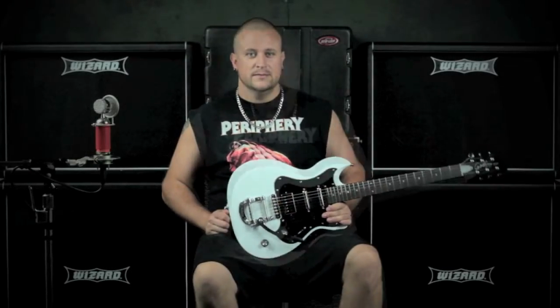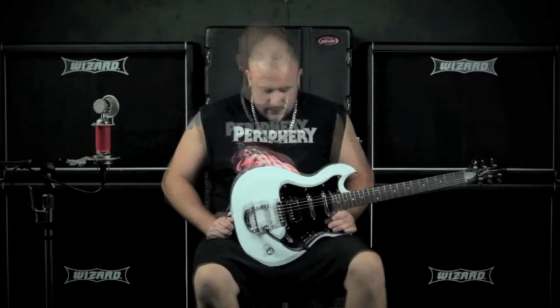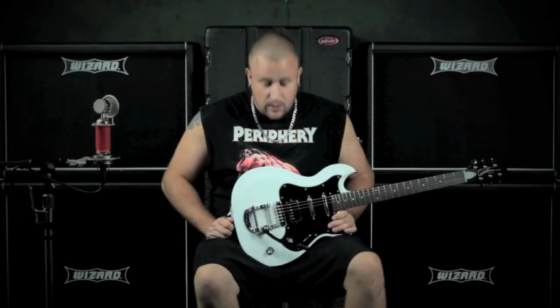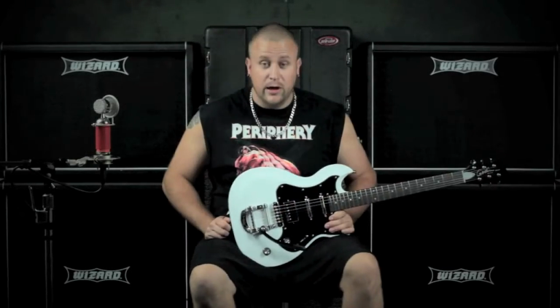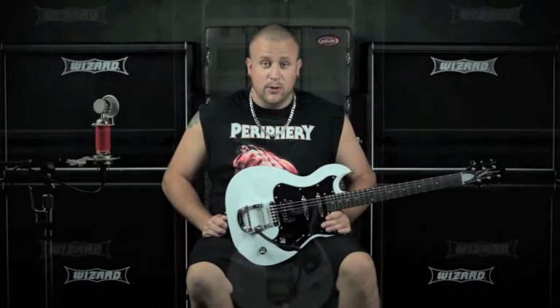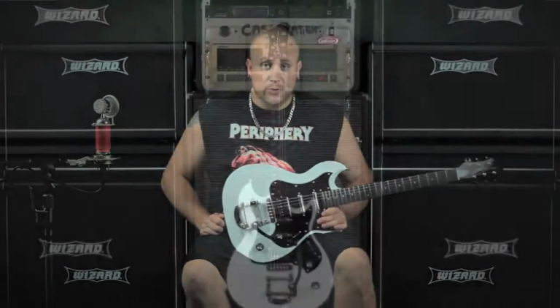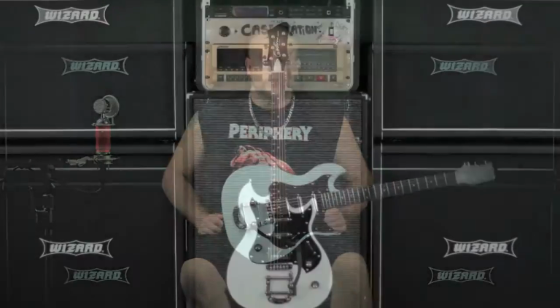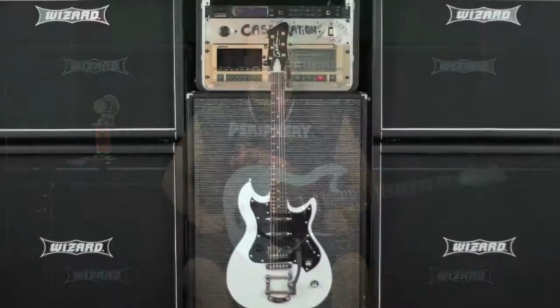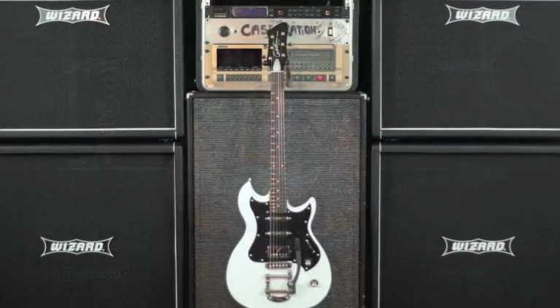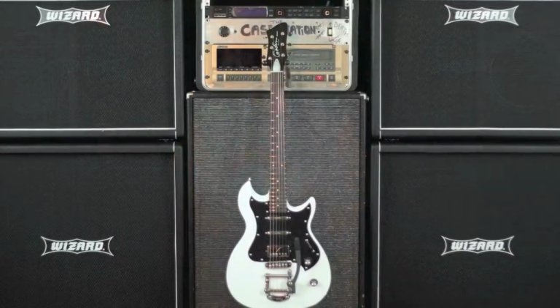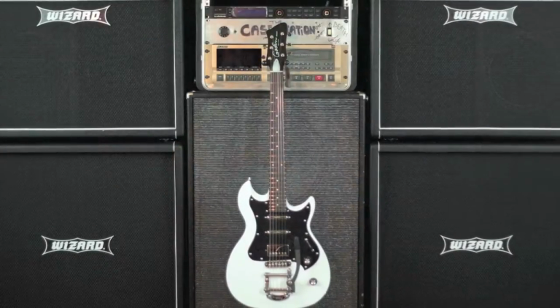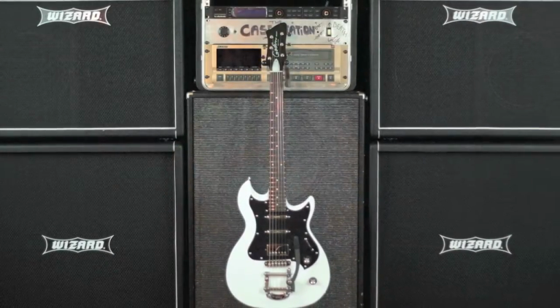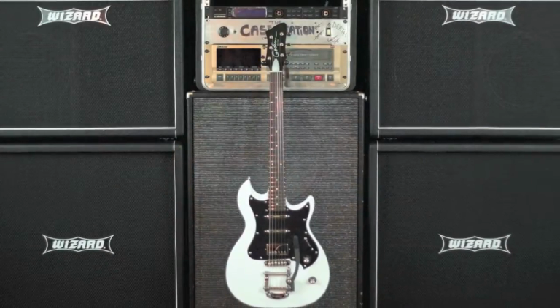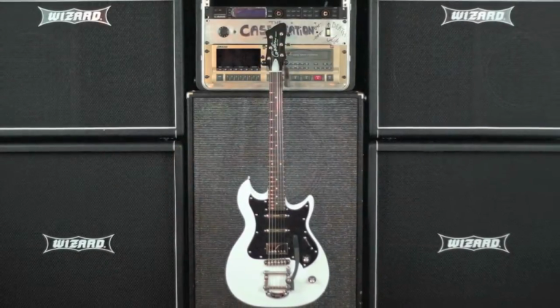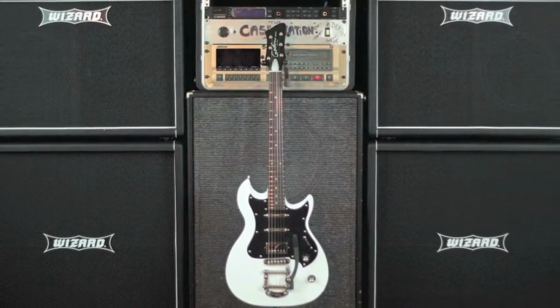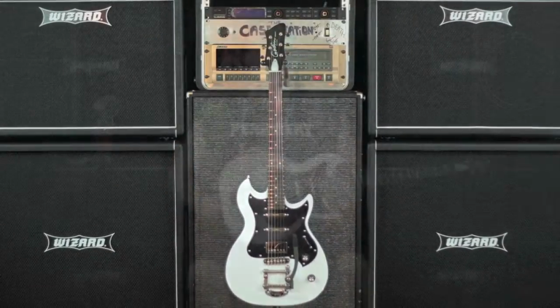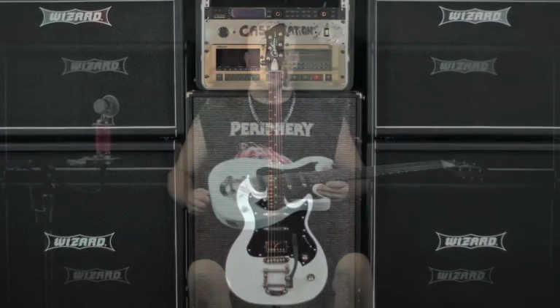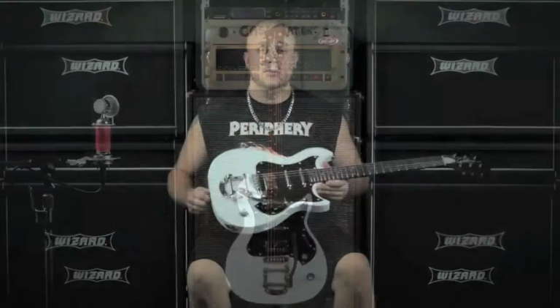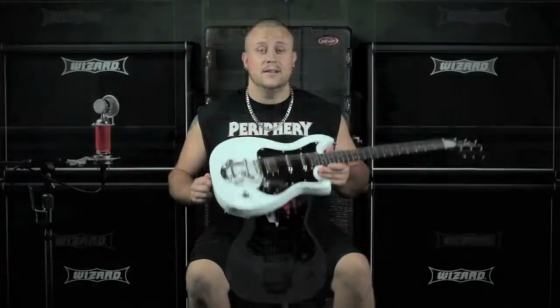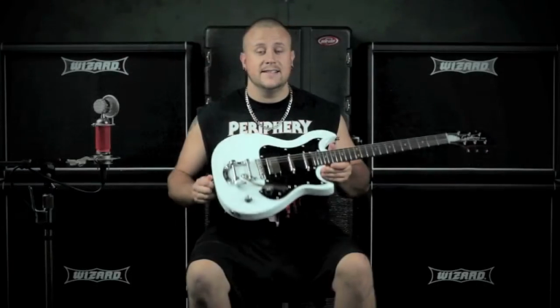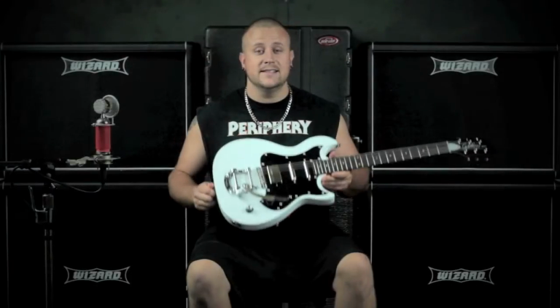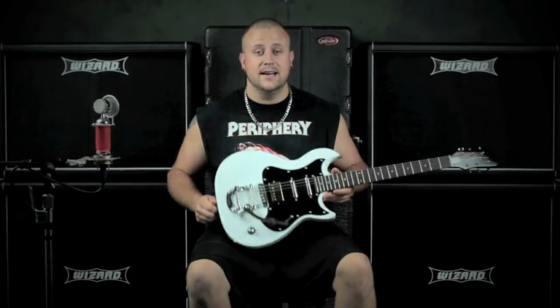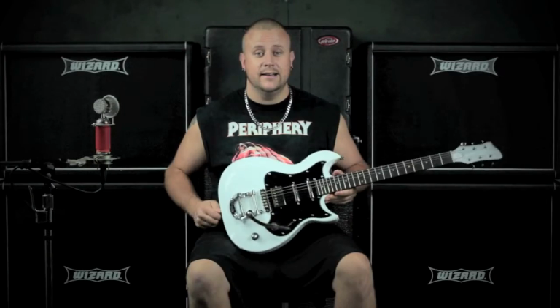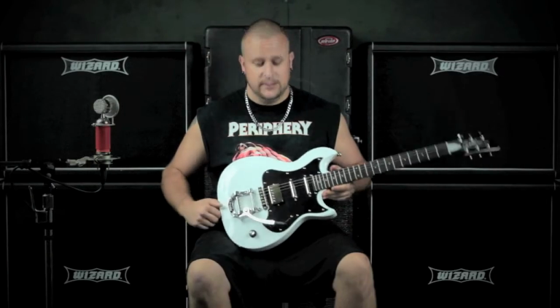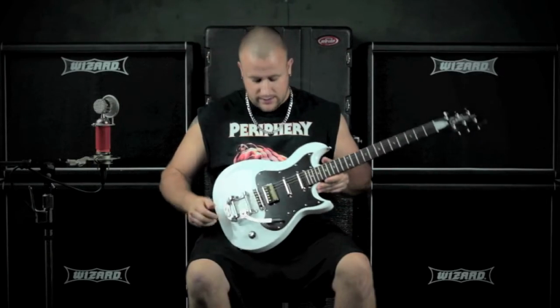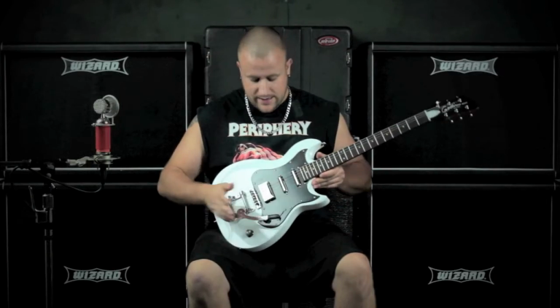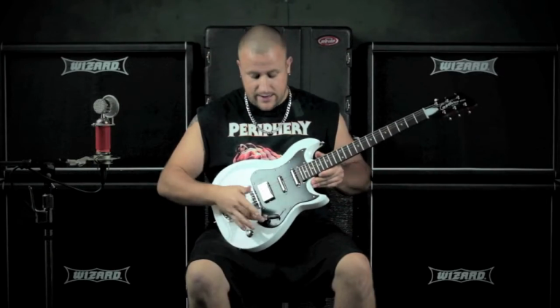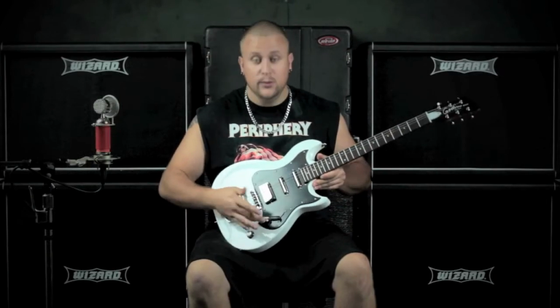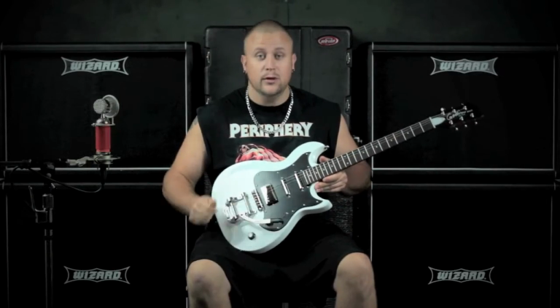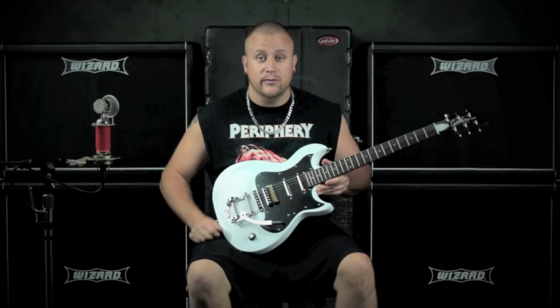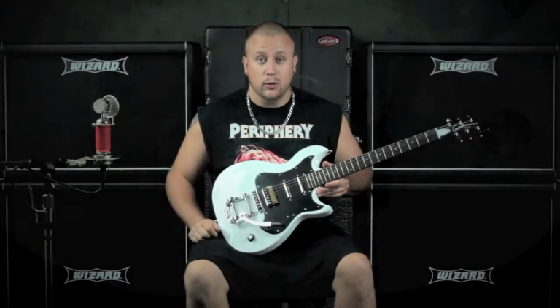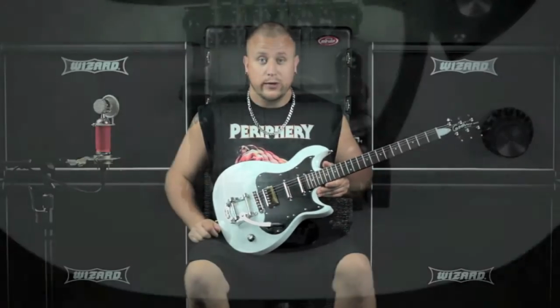A Belmont with a Bigsby. Classic tones, classic style, now with vibrato.